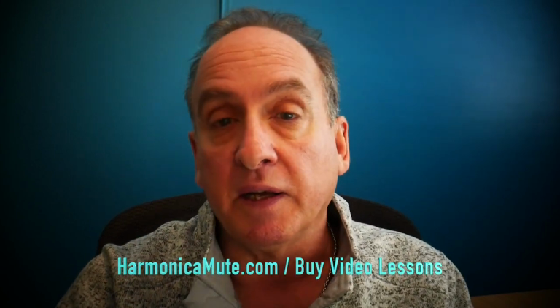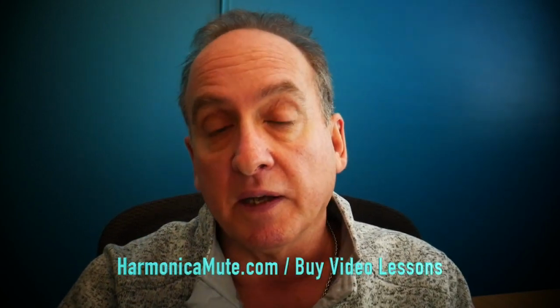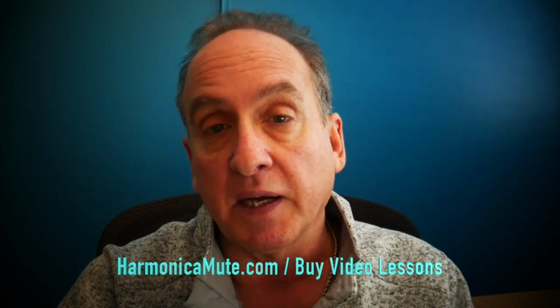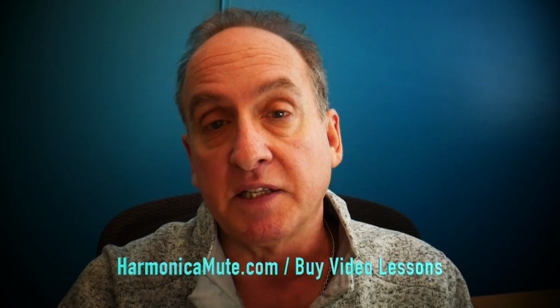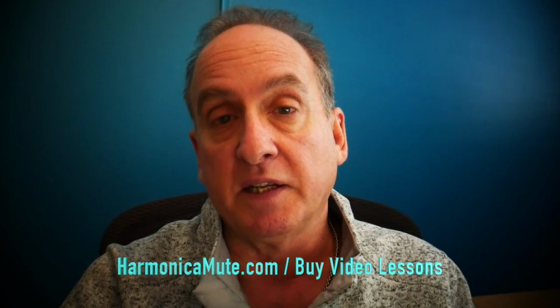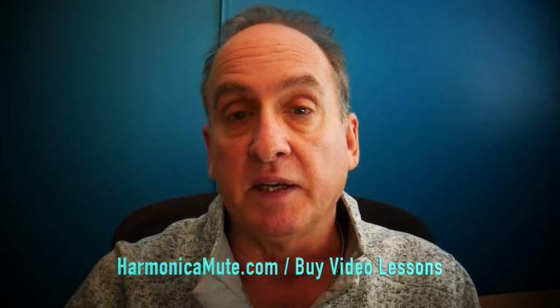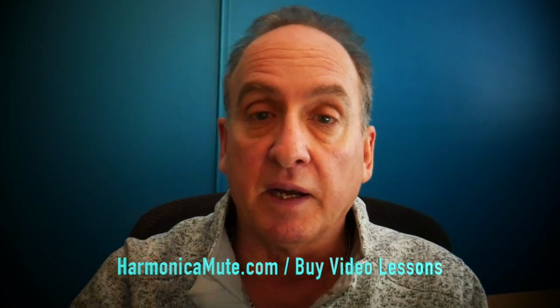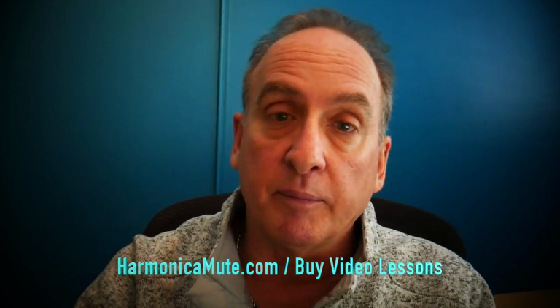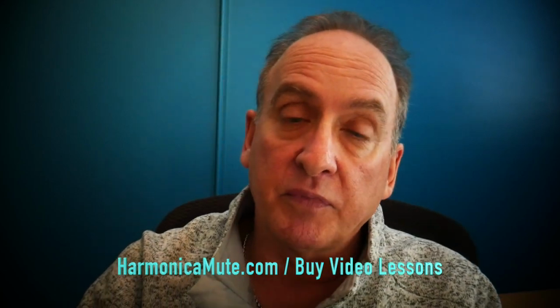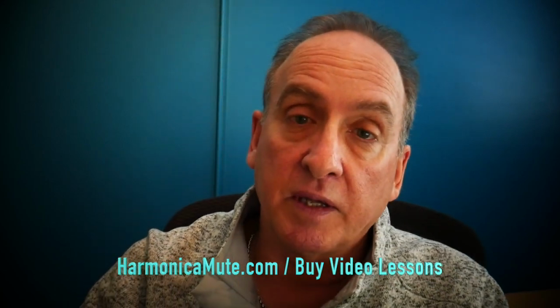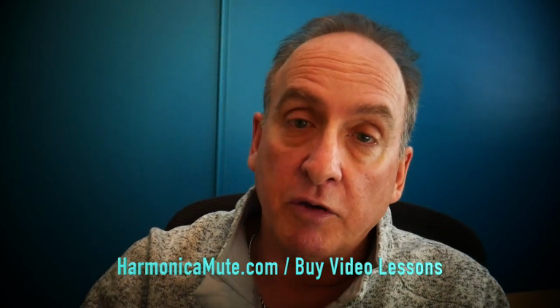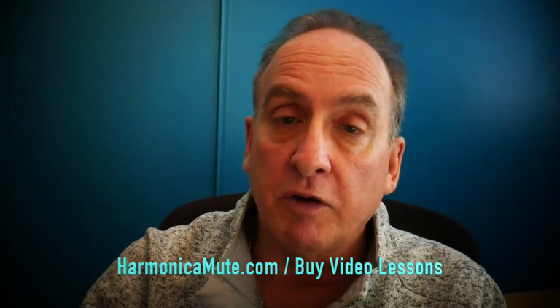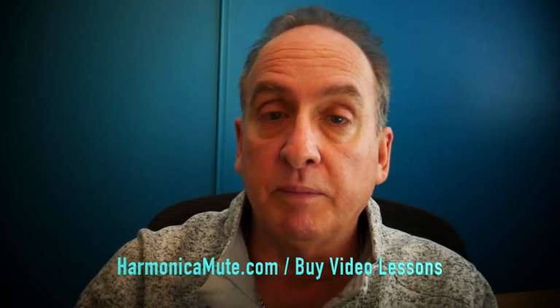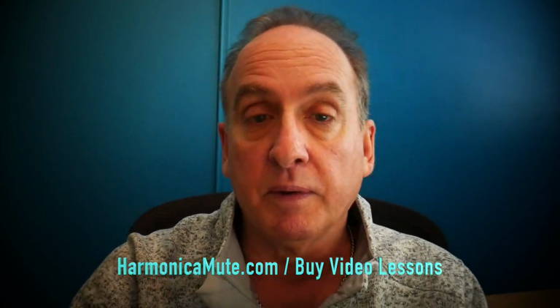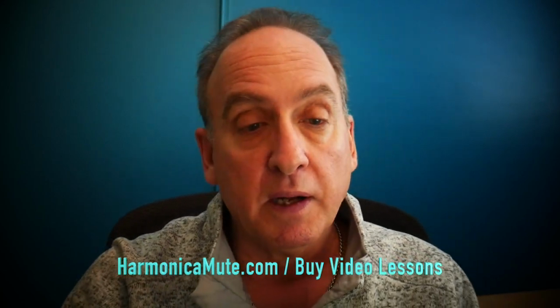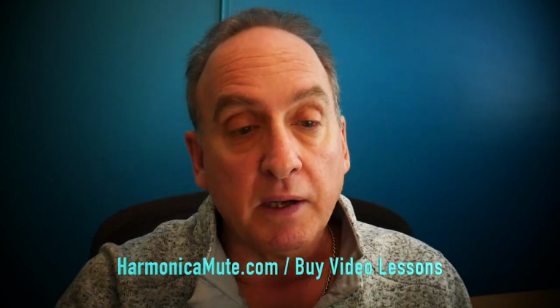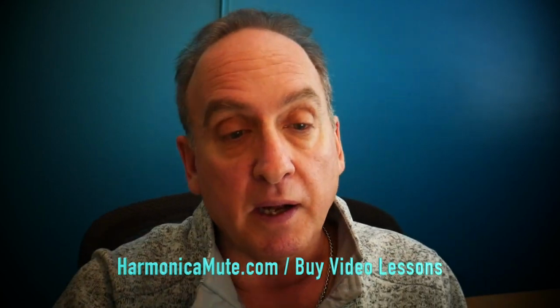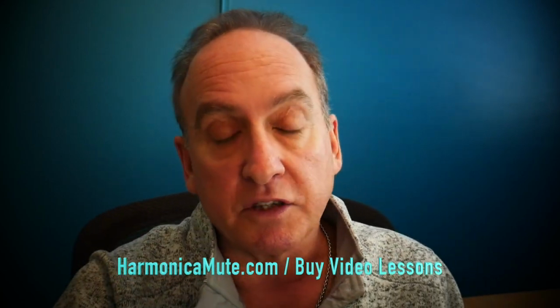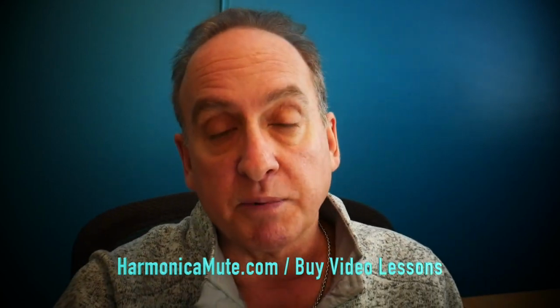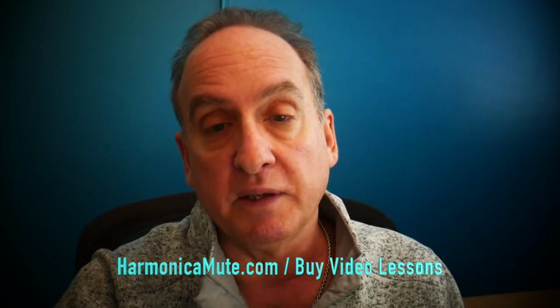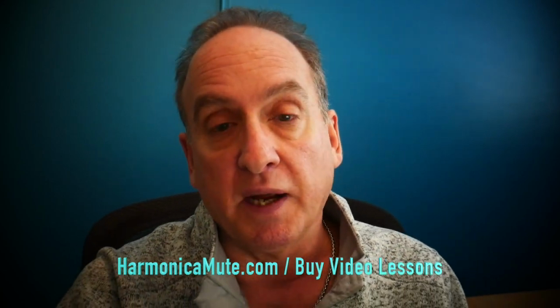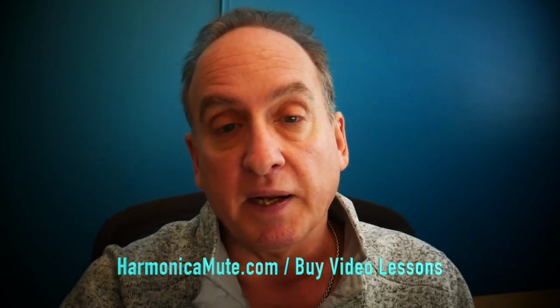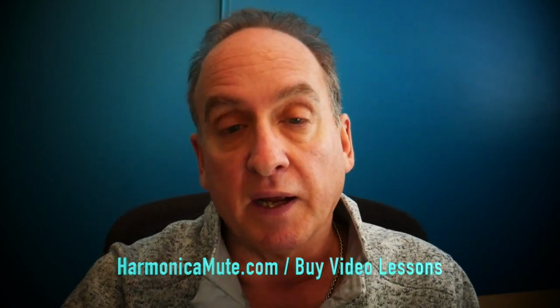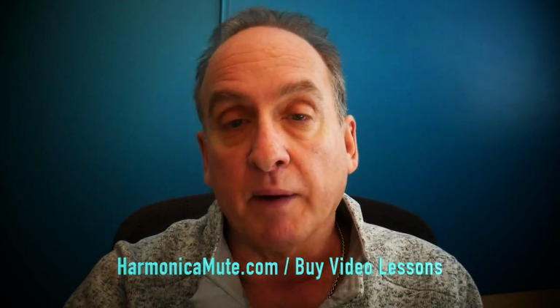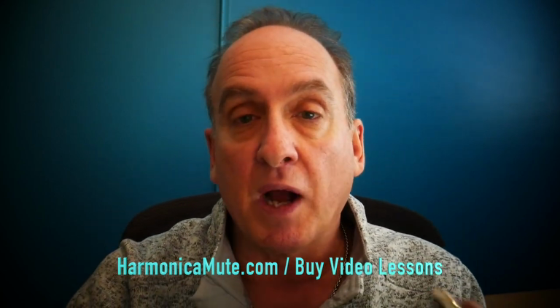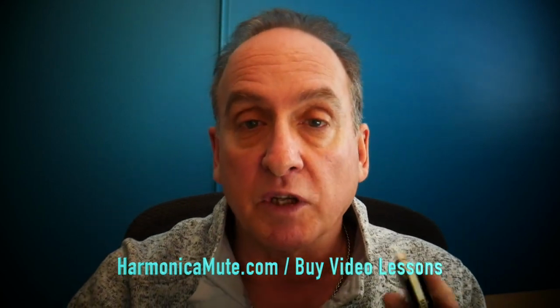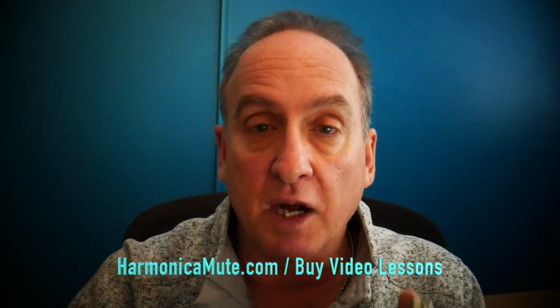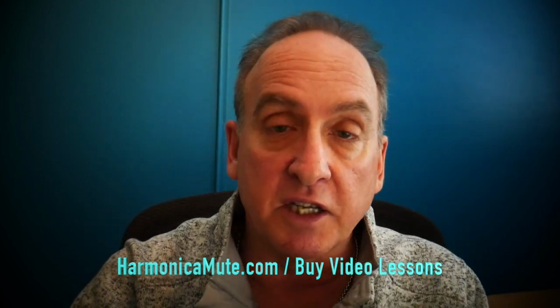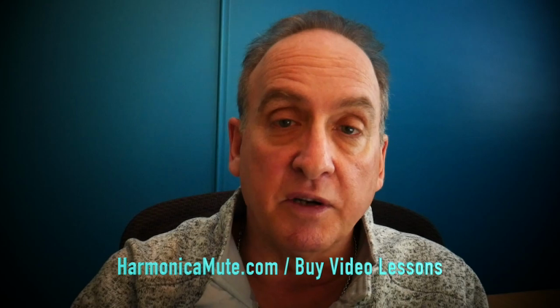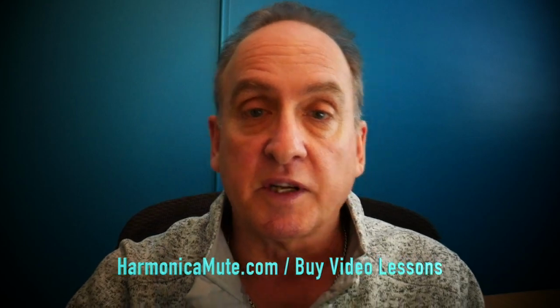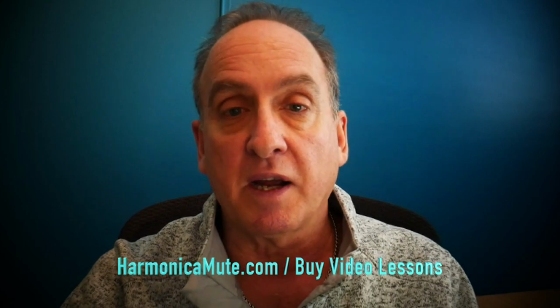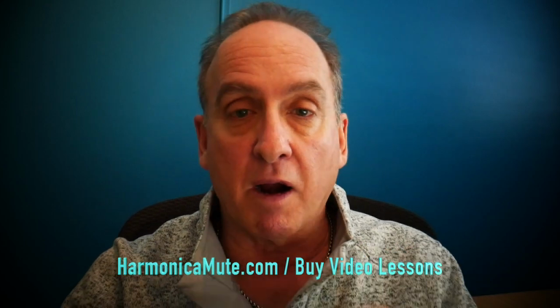The link is in the YouTube description and I will talk to you soon. Take care.